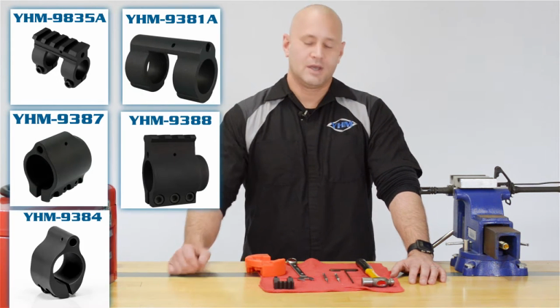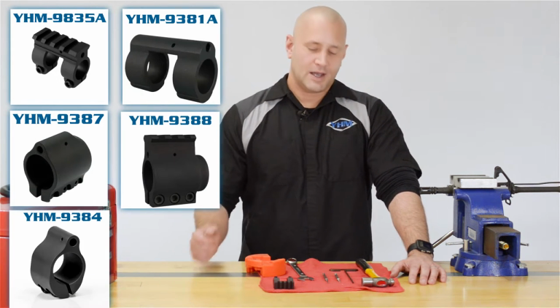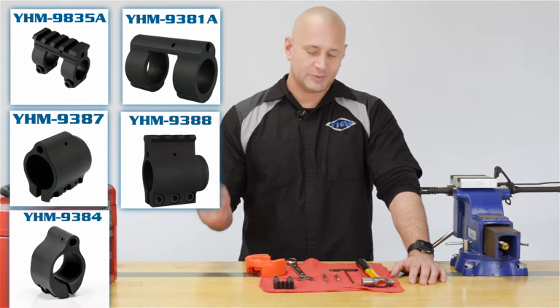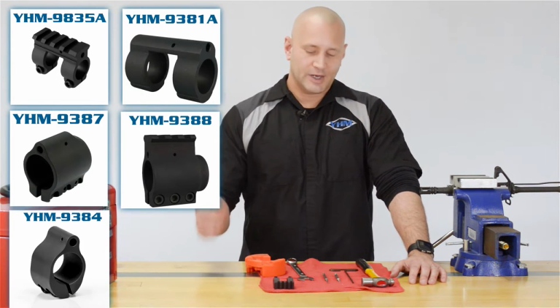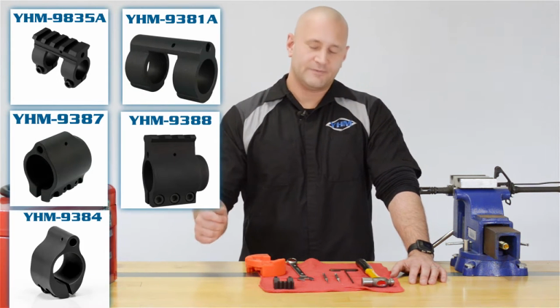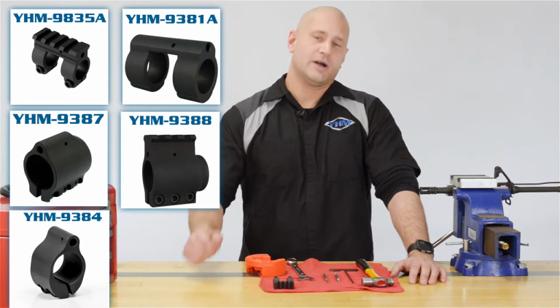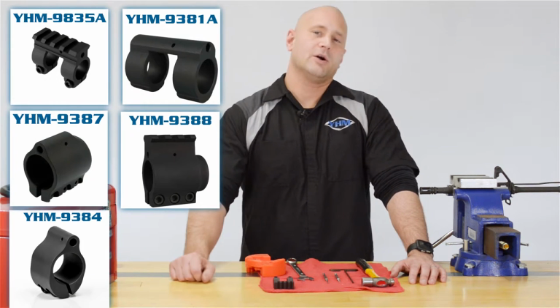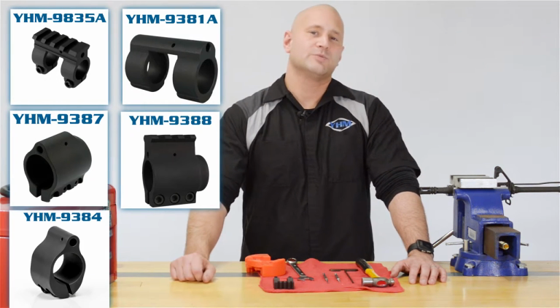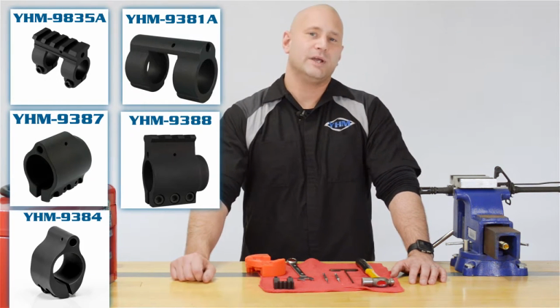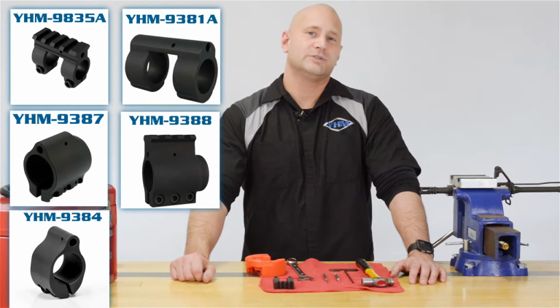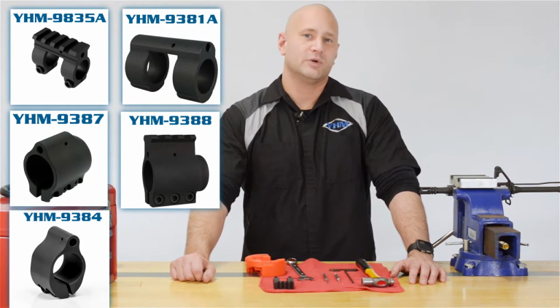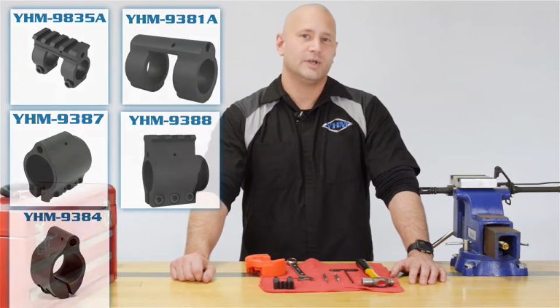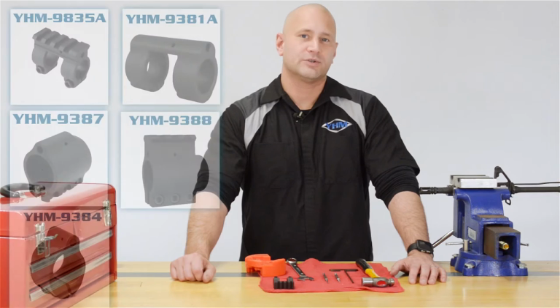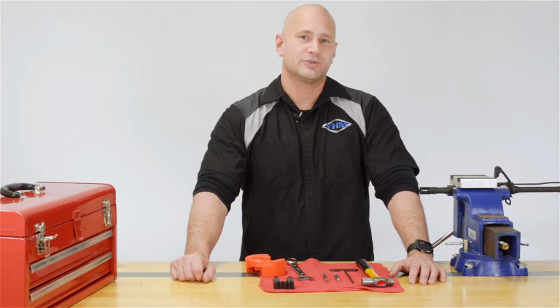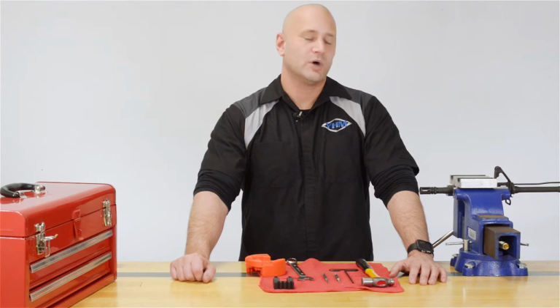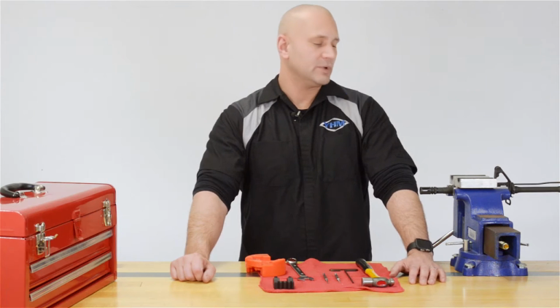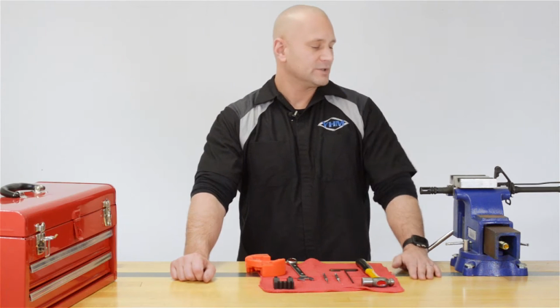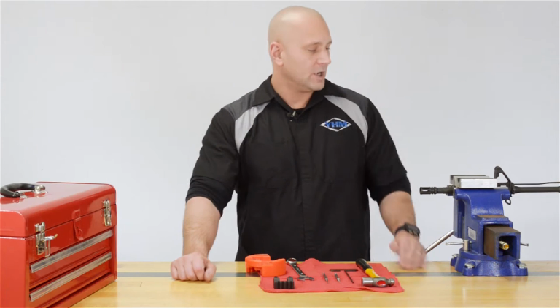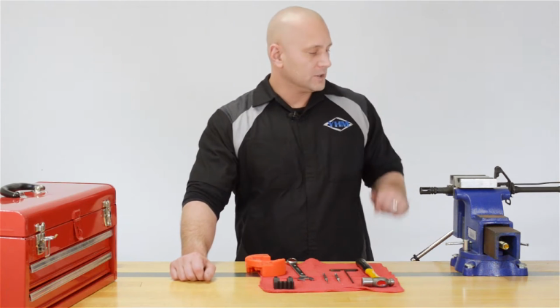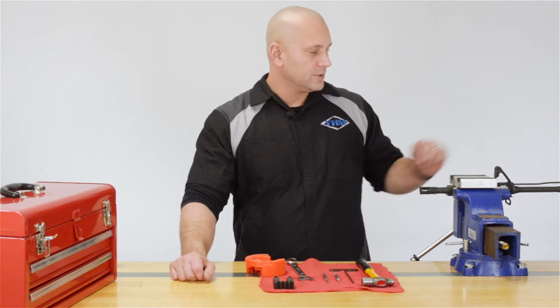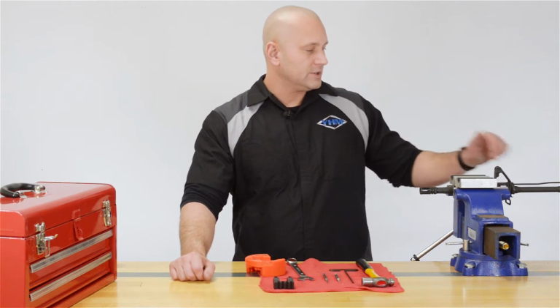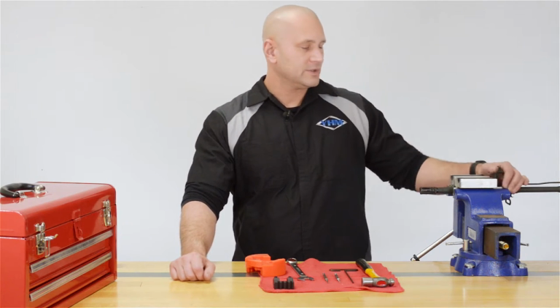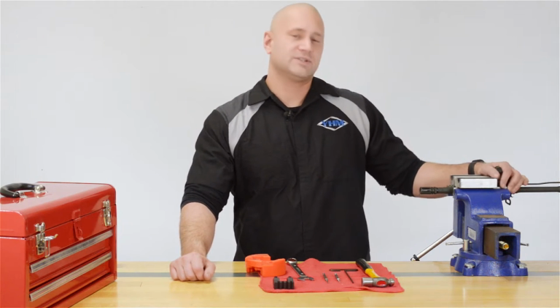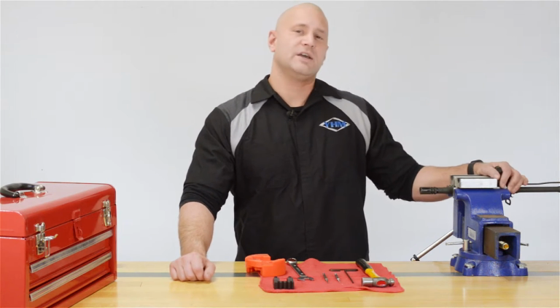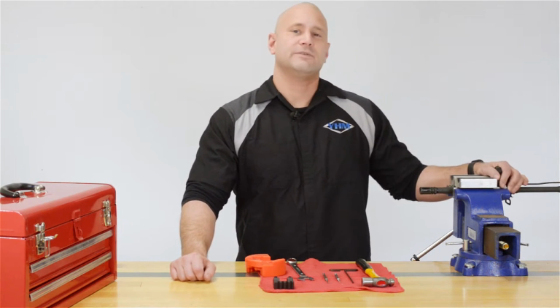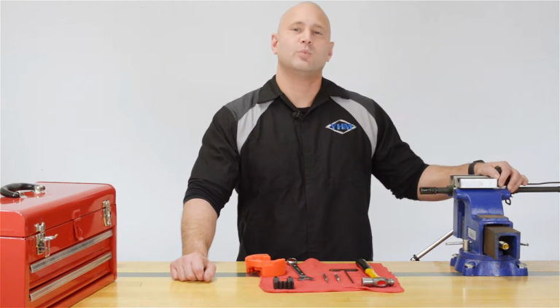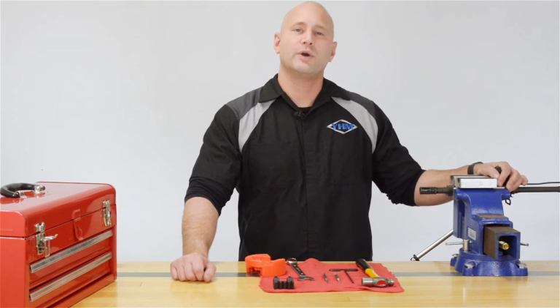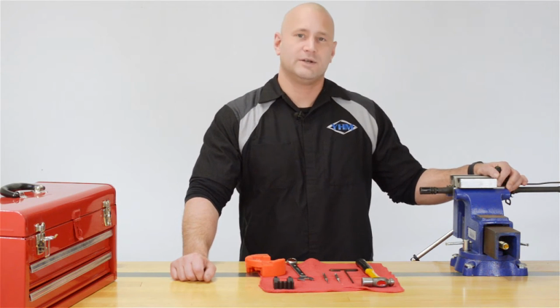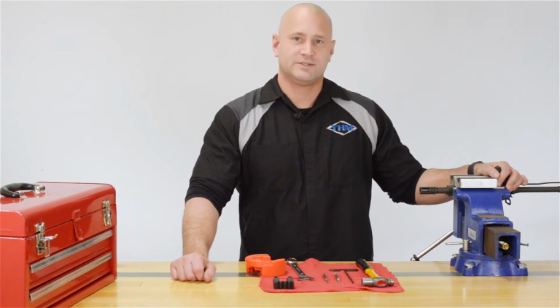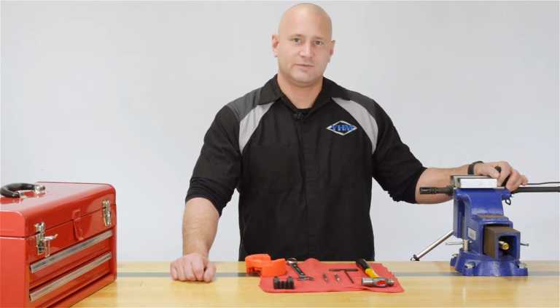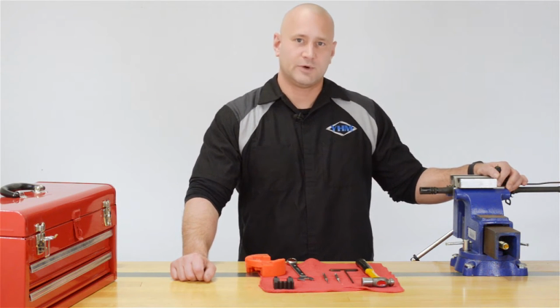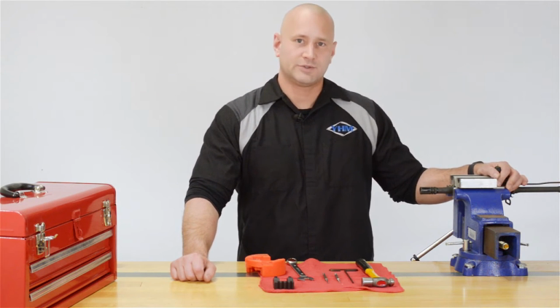As with any firearms maintenance, you want to make sure that your weapon is unloaded, safe, and pointed in a safe direction.